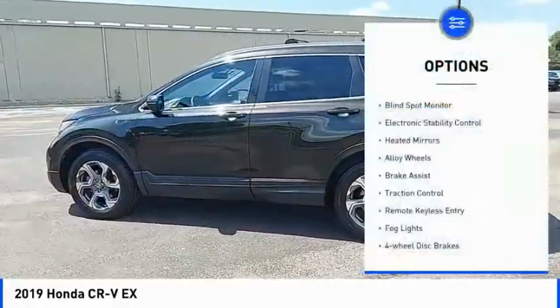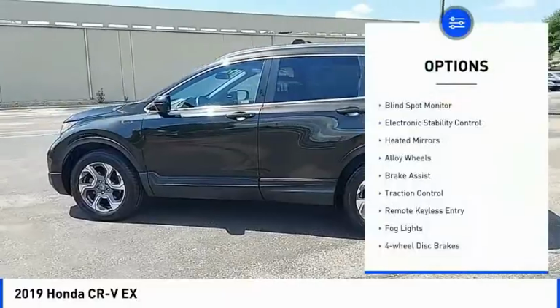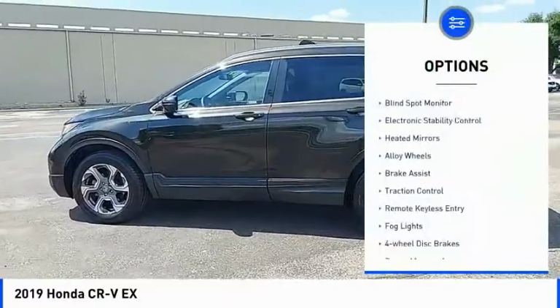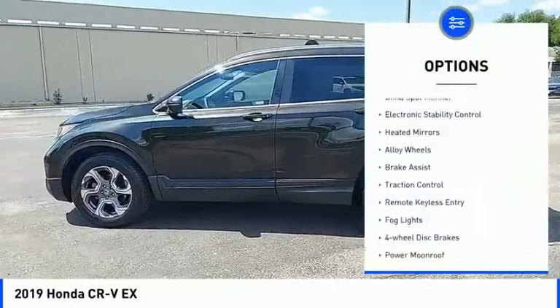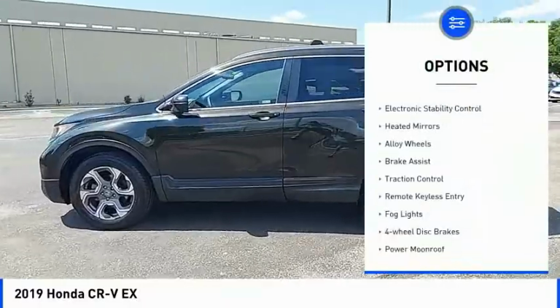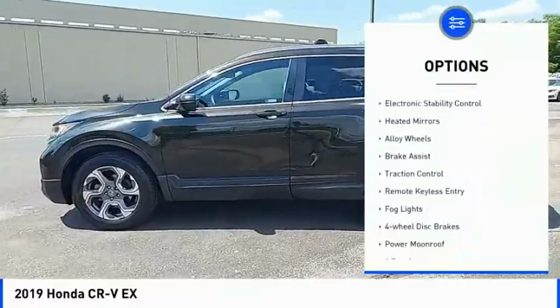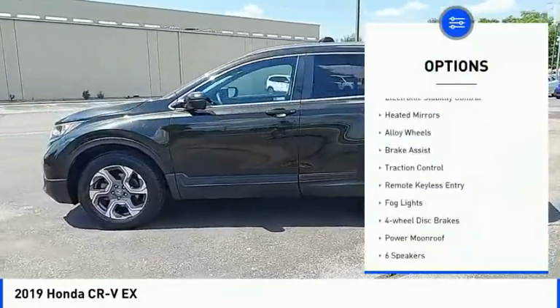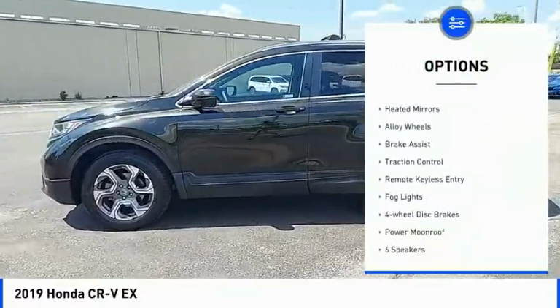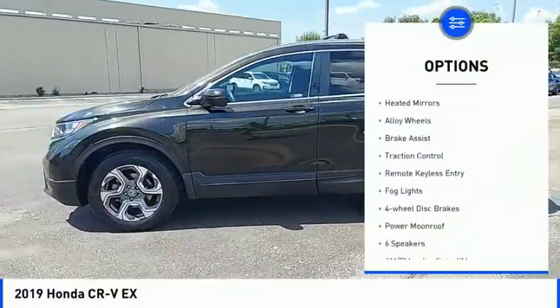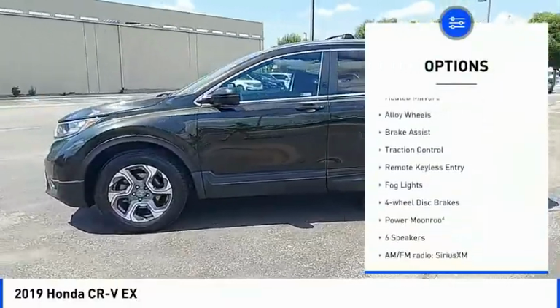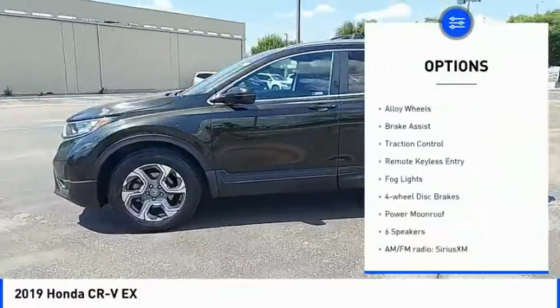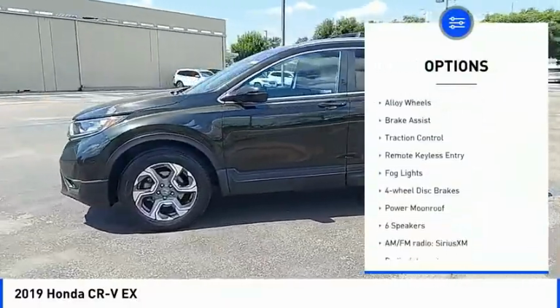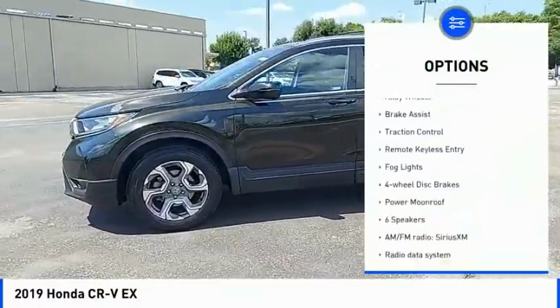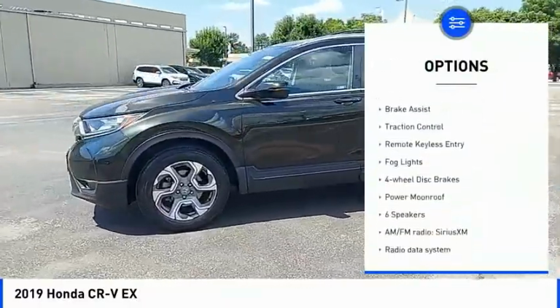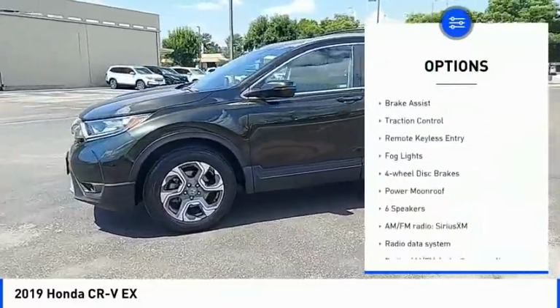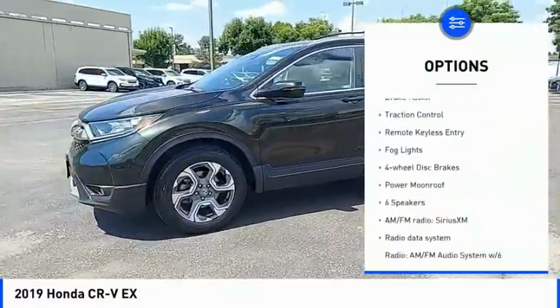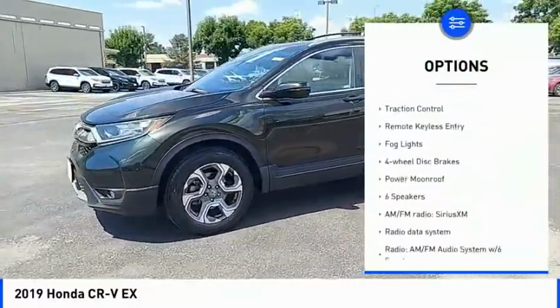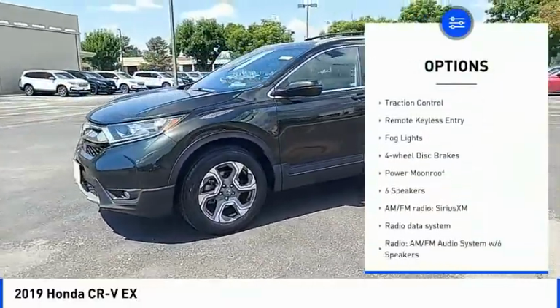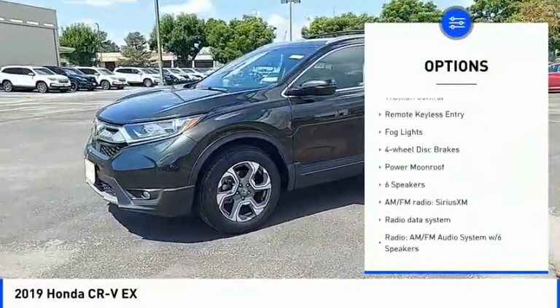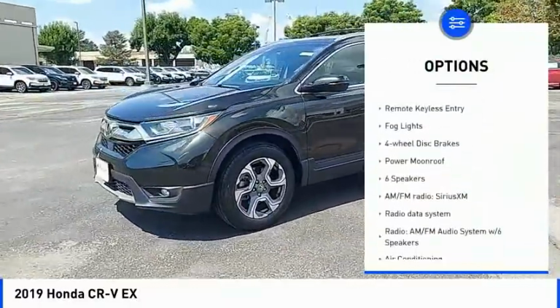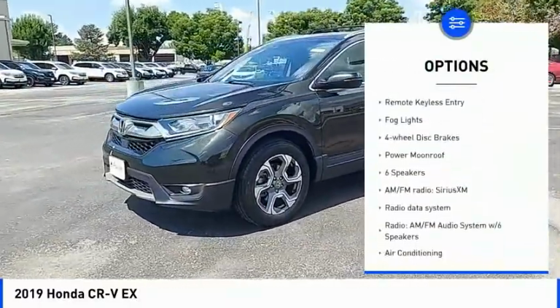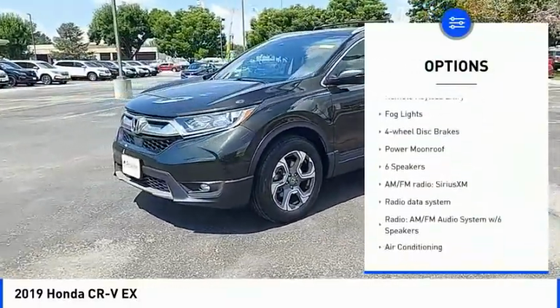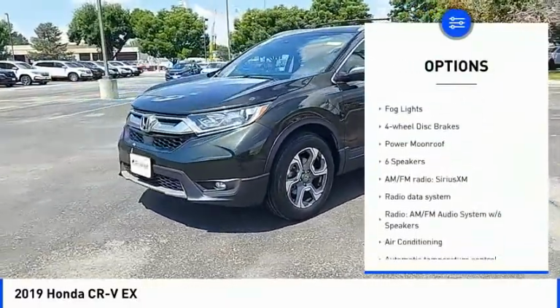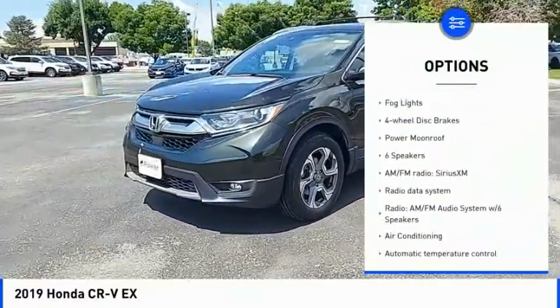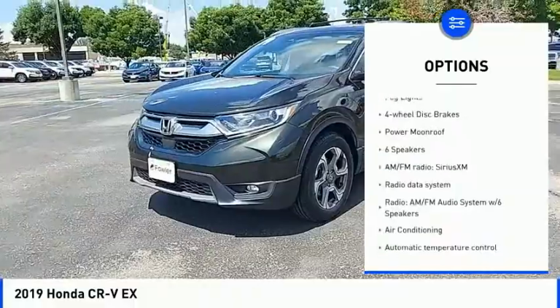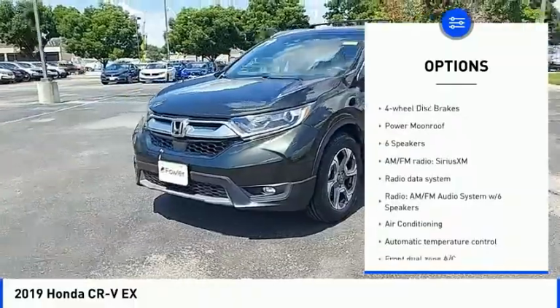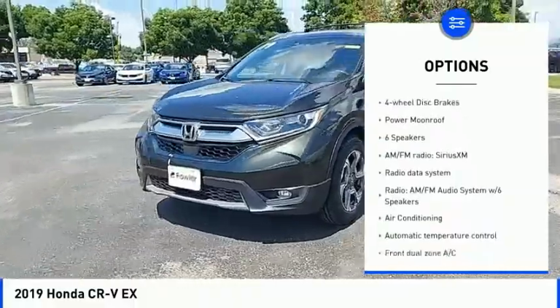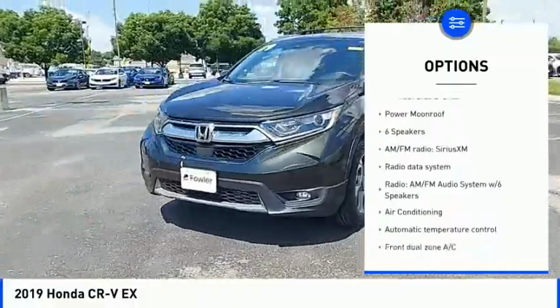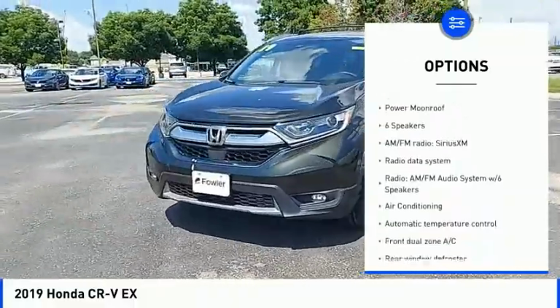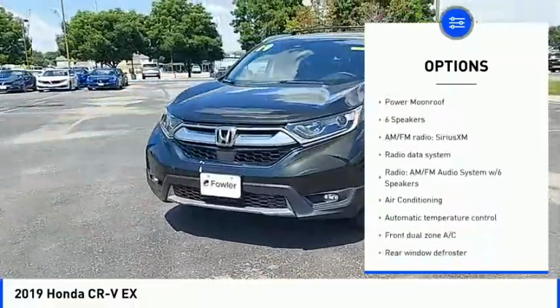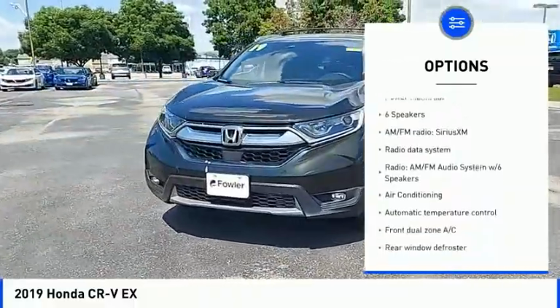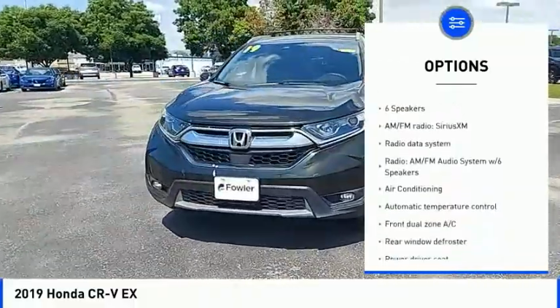Blind spot monitor, electronic stability control, heated mirrors, alloy wheels, brake assist, traction control.